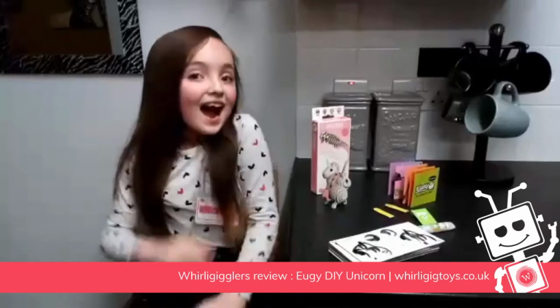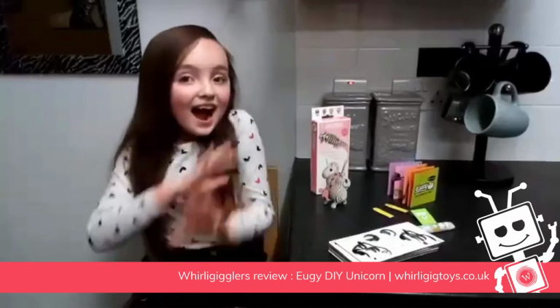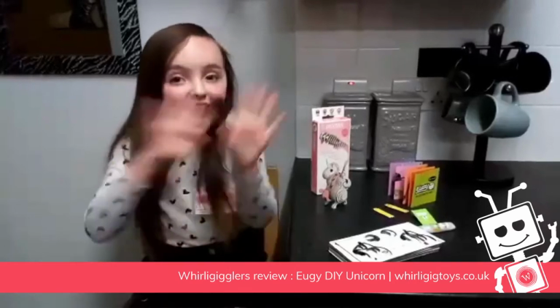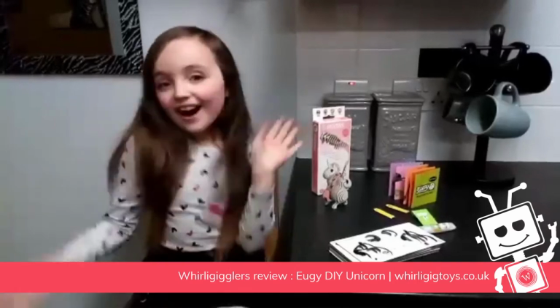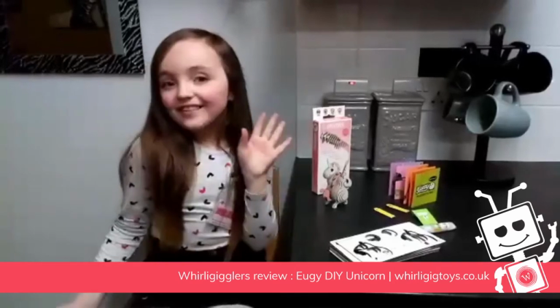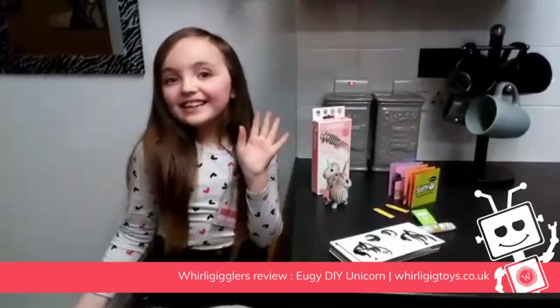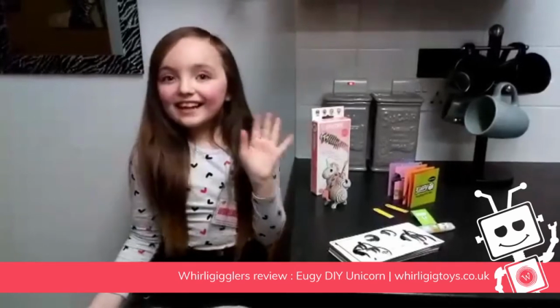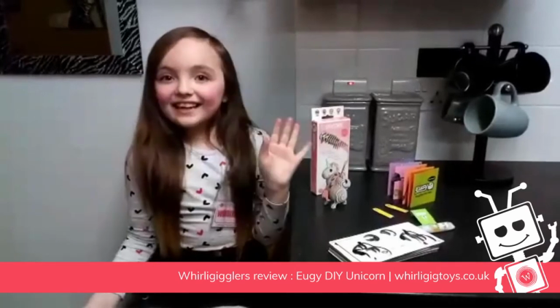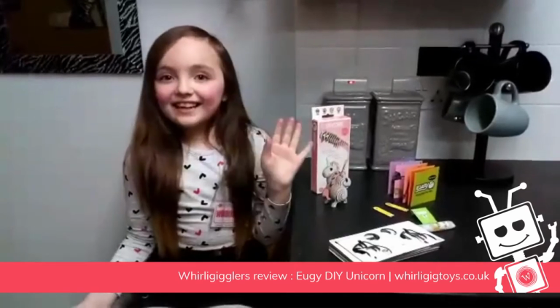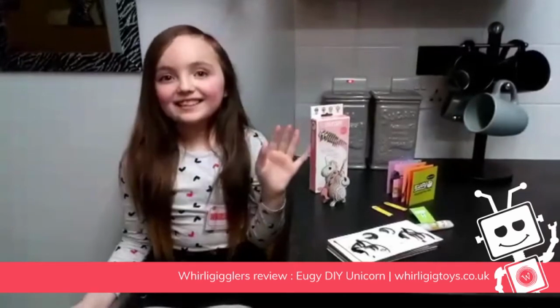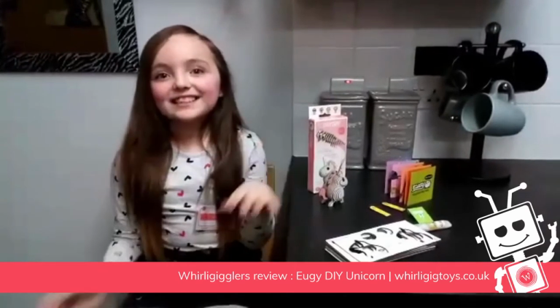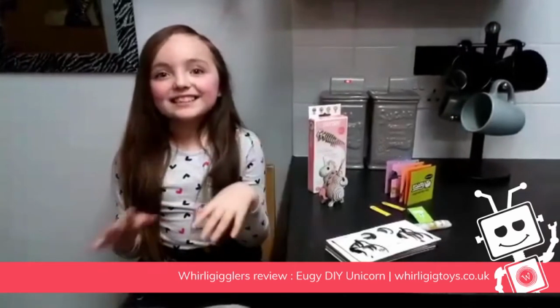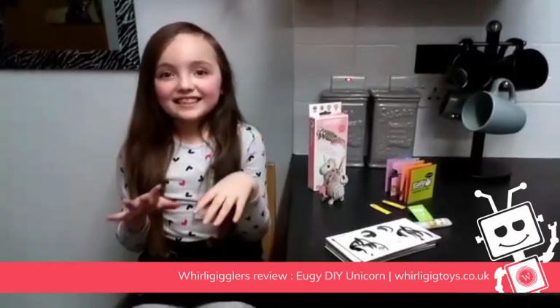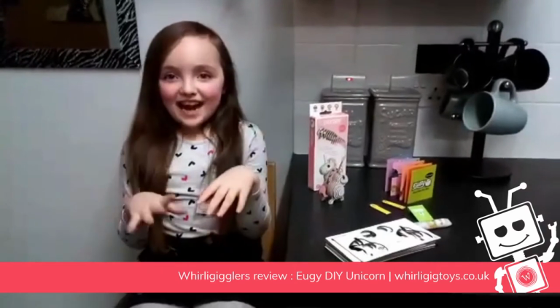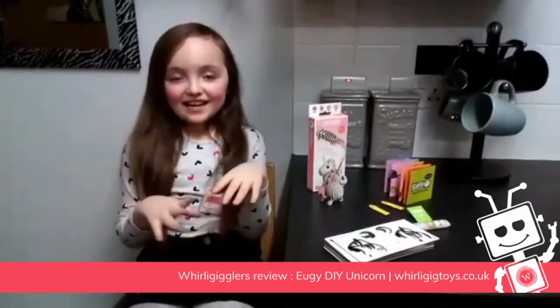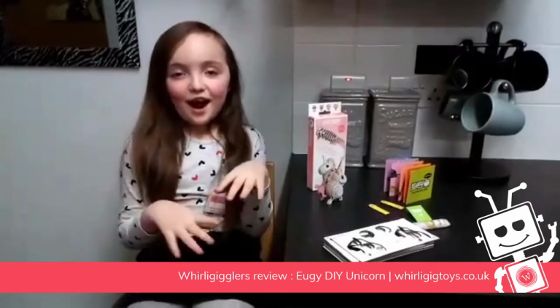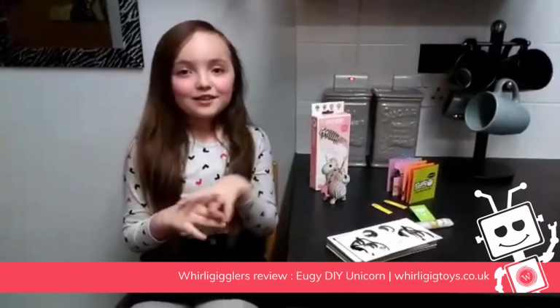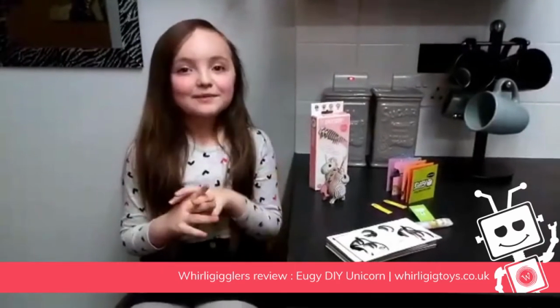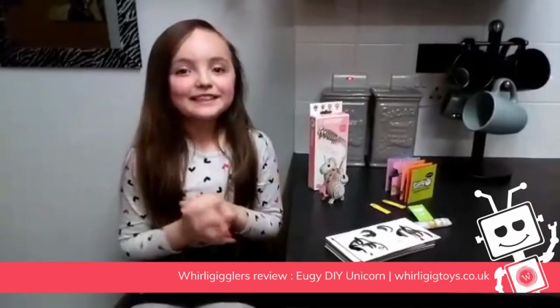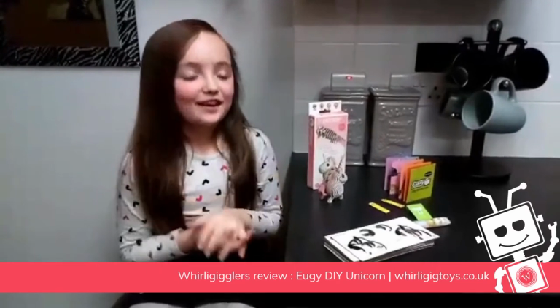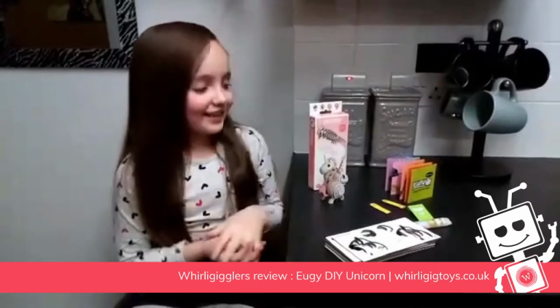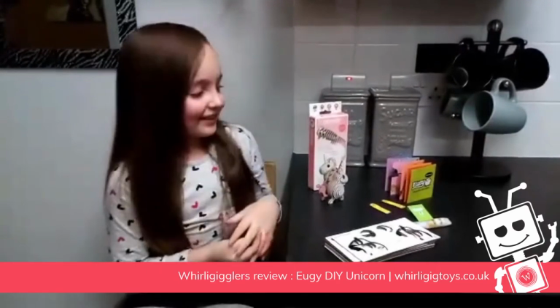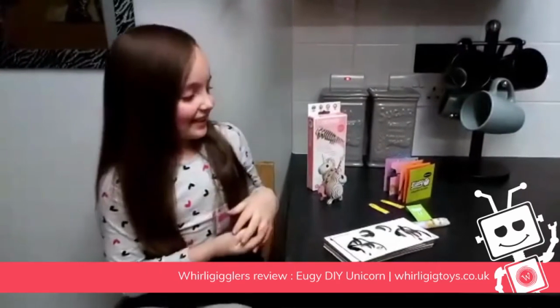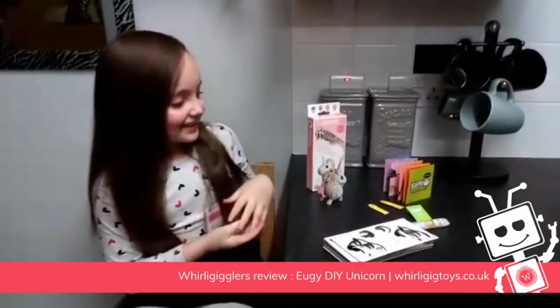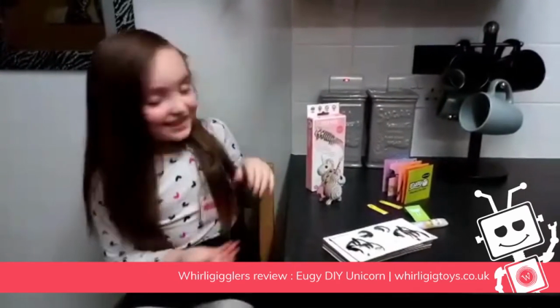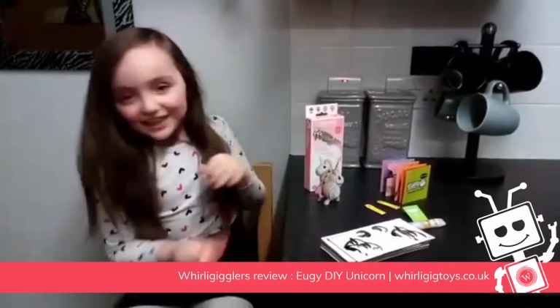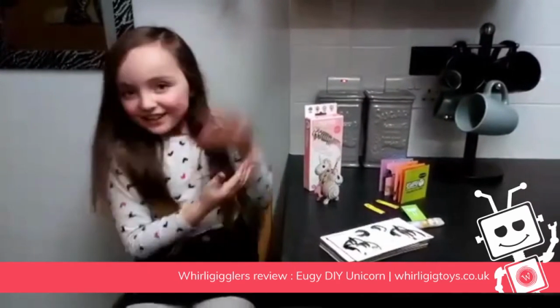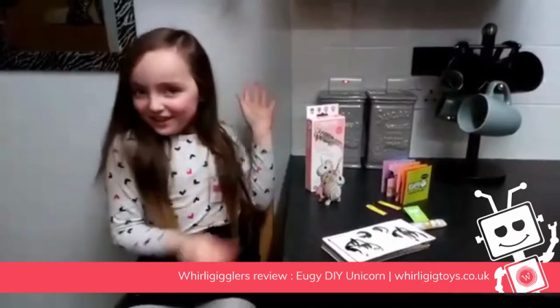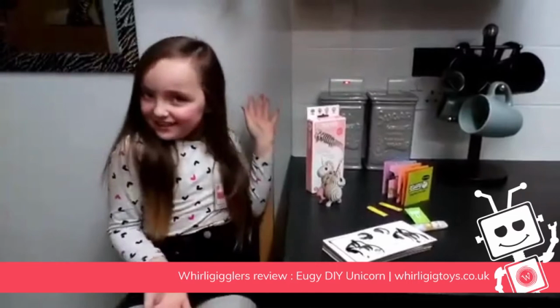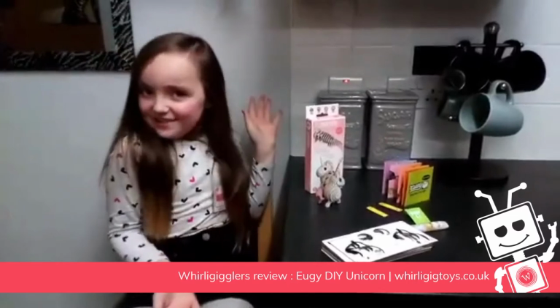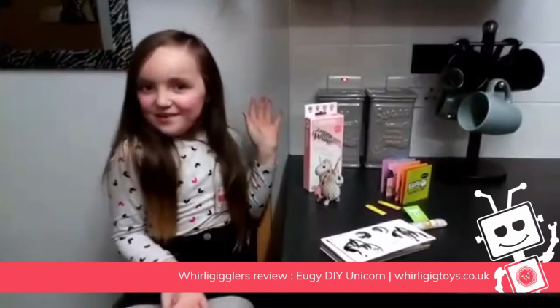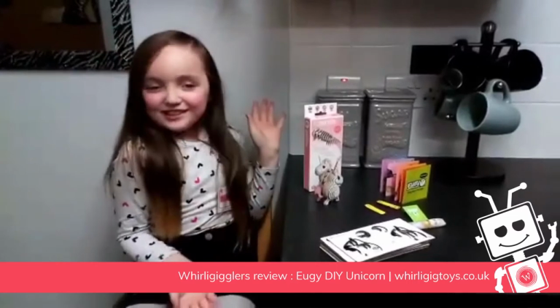Hi Woody Gigglers! Today I'm going to be showing you this Yuji model.